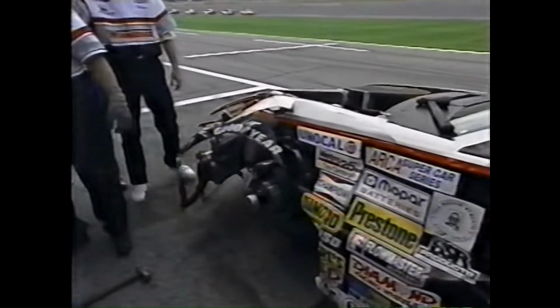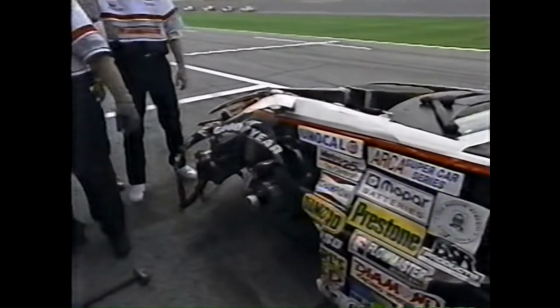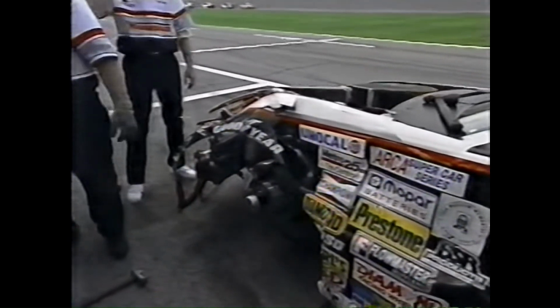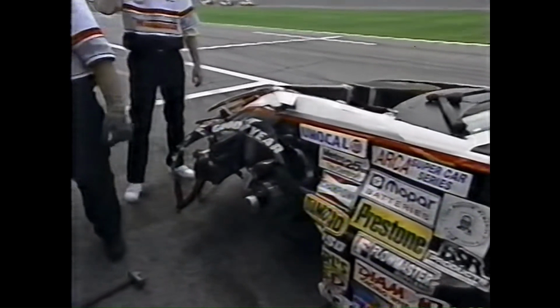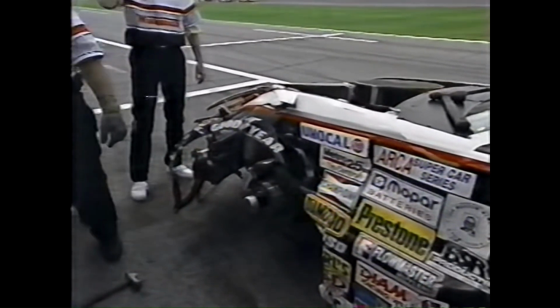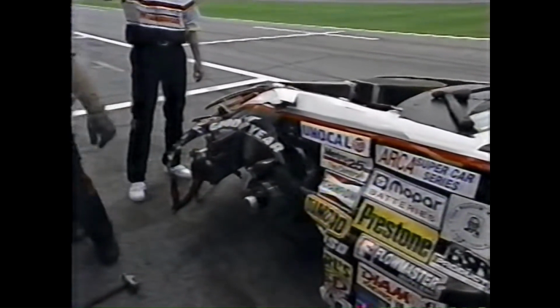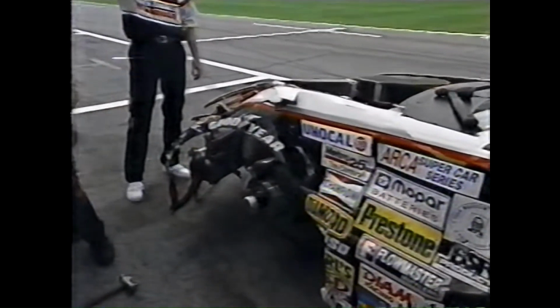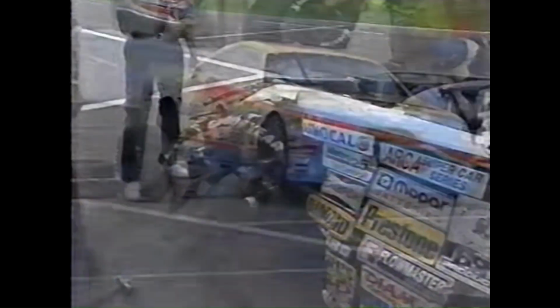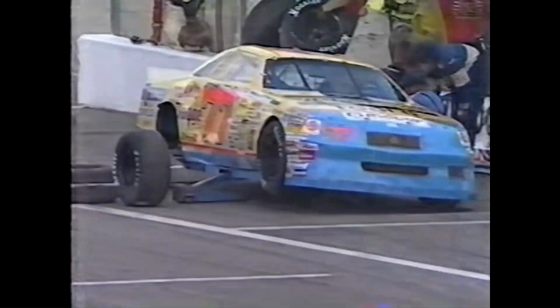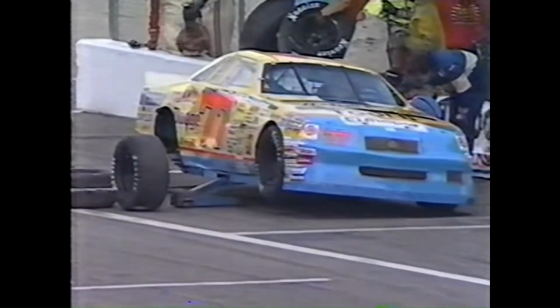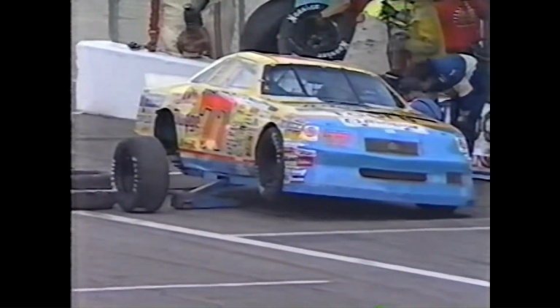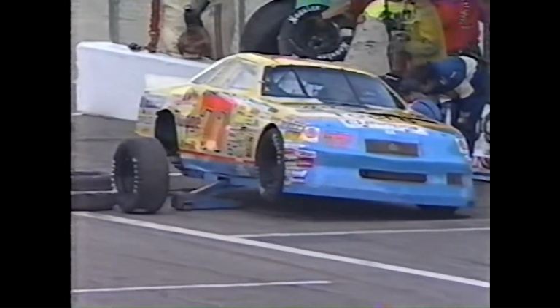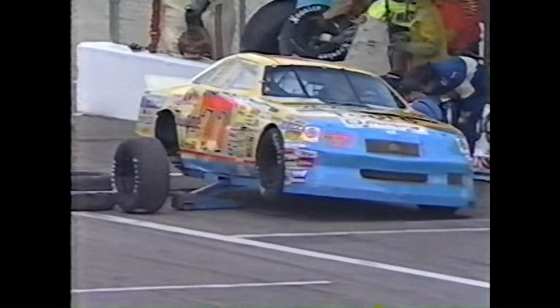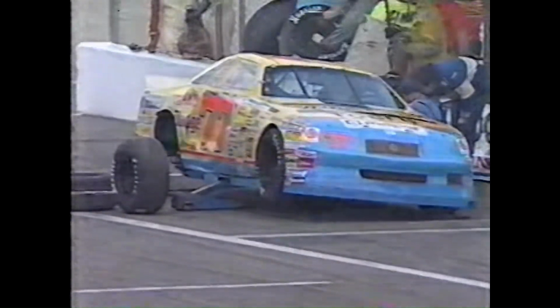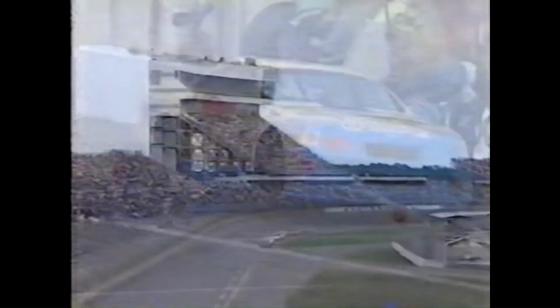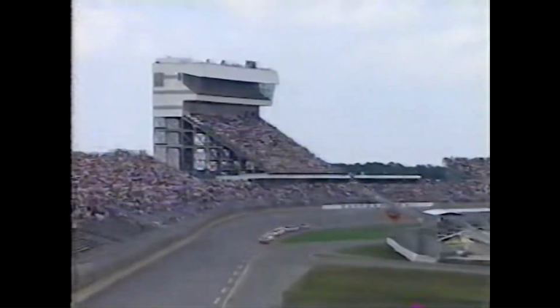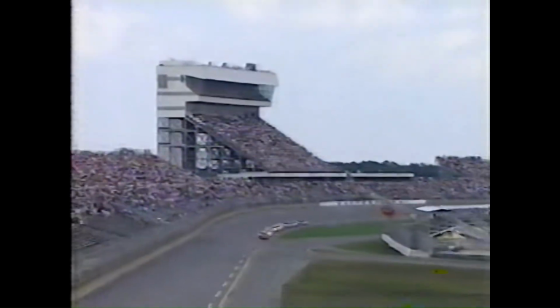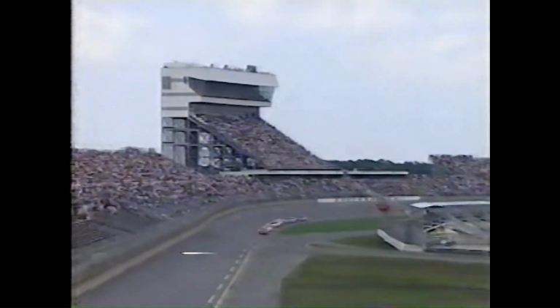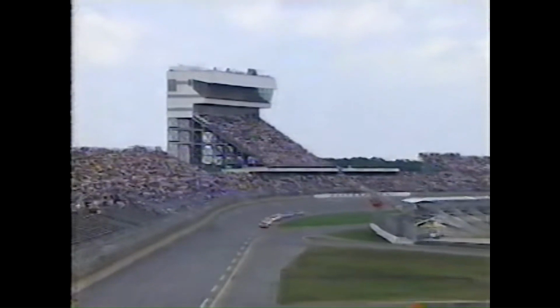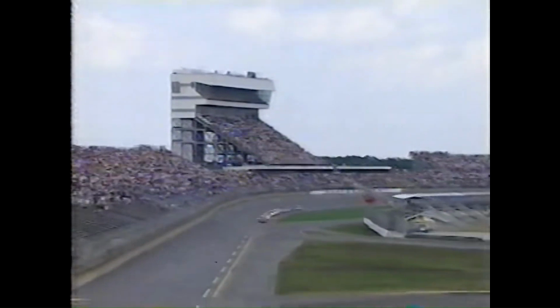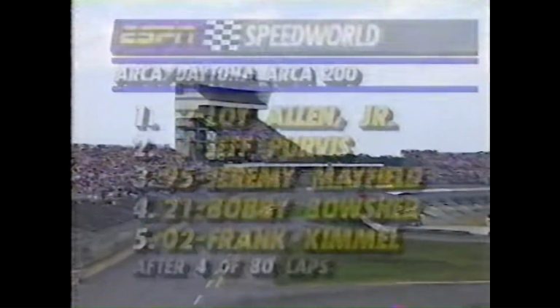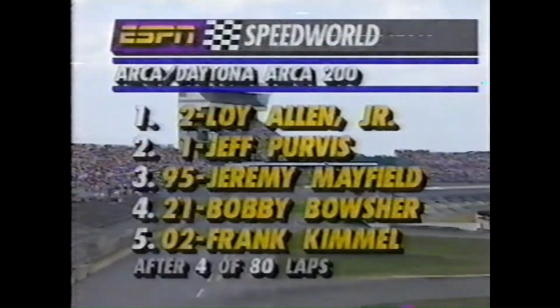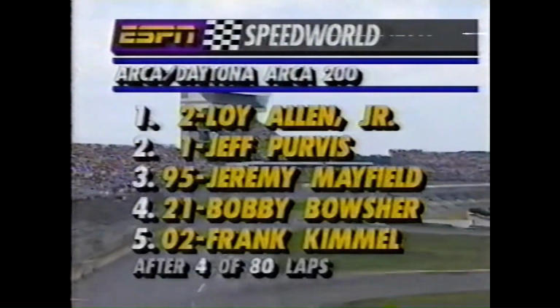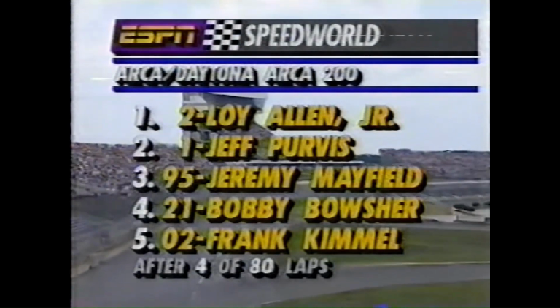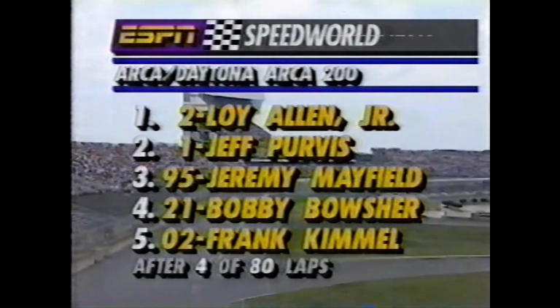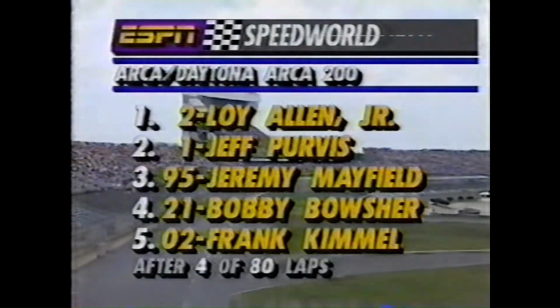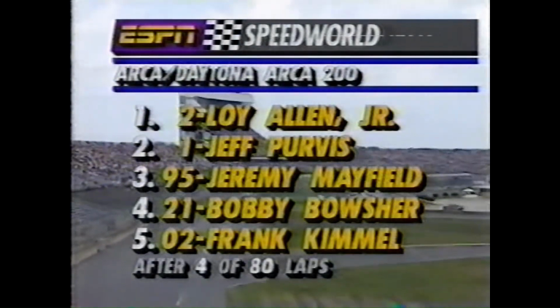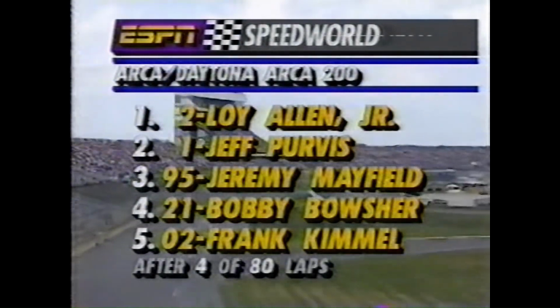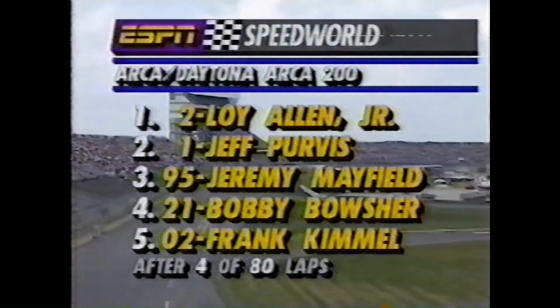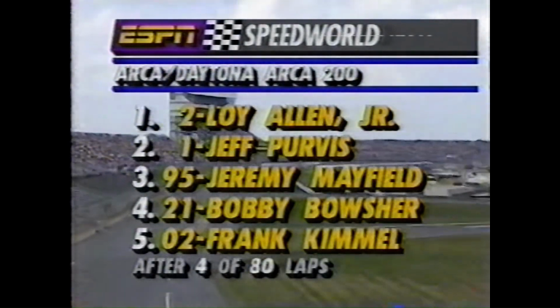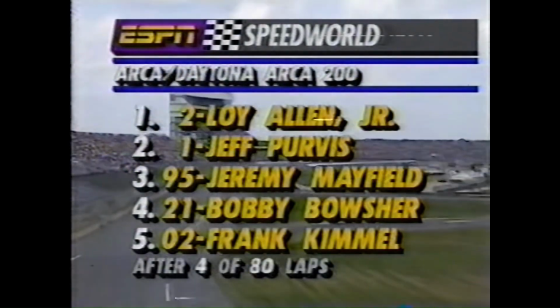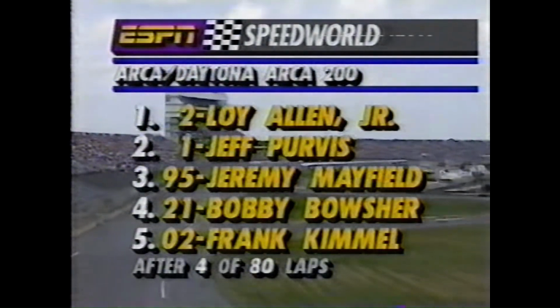We're off to rather a bad start here as the red flag is out because of a multi-car crash in turn three.